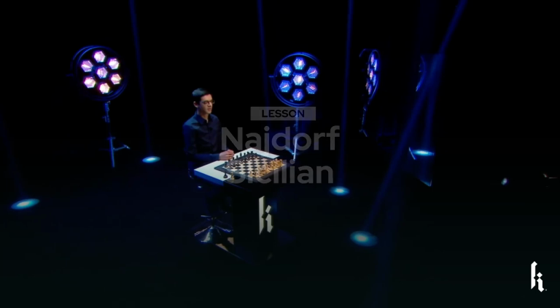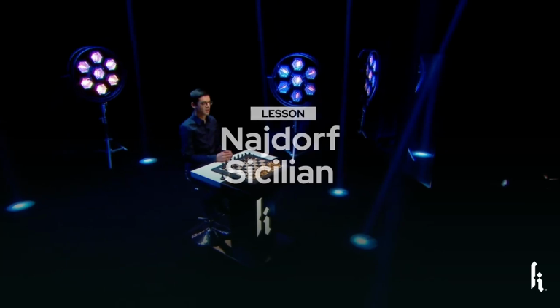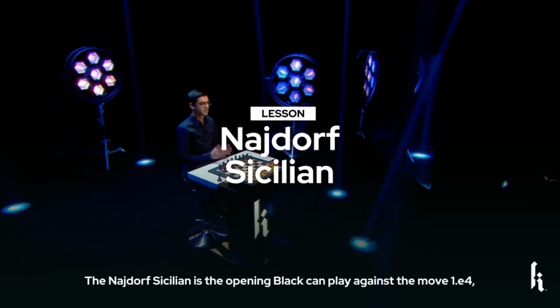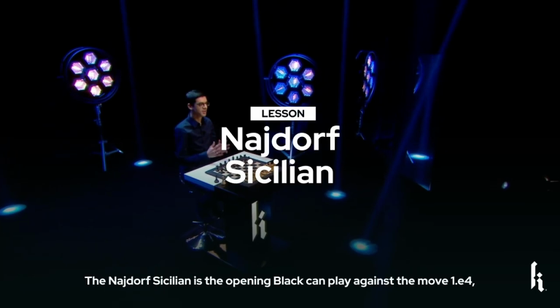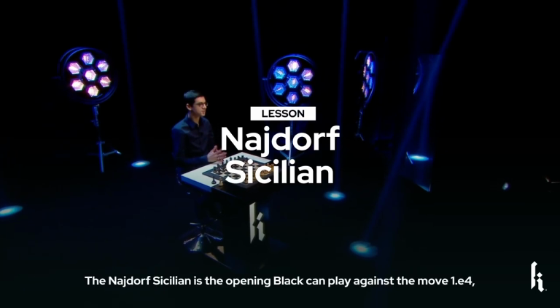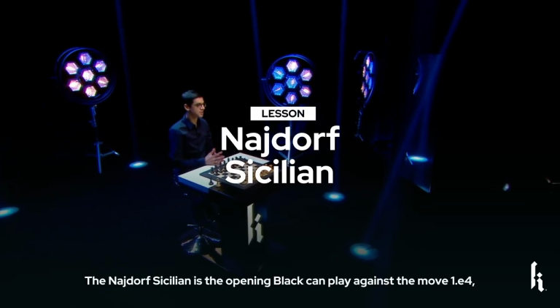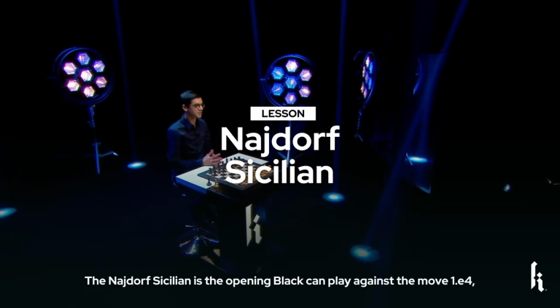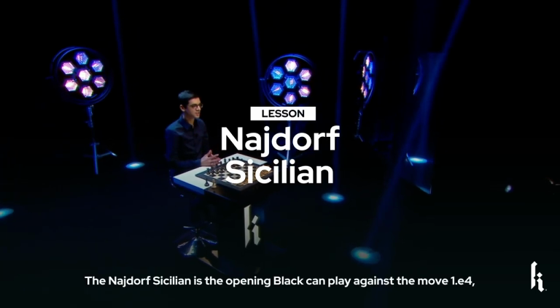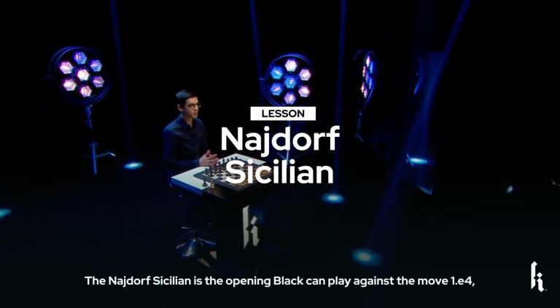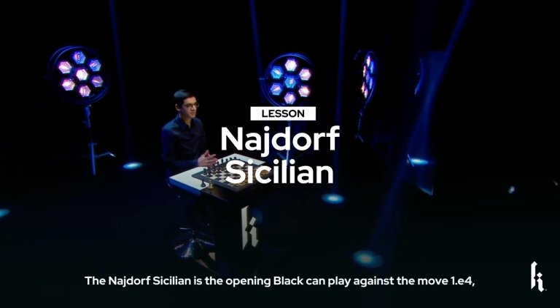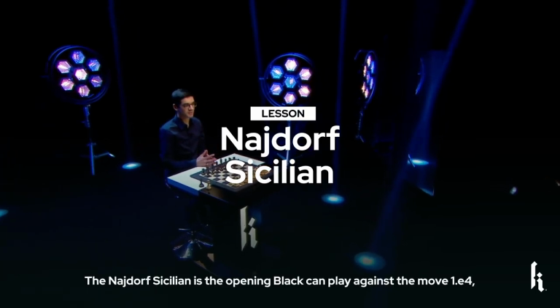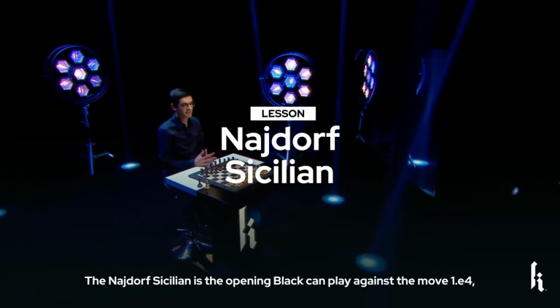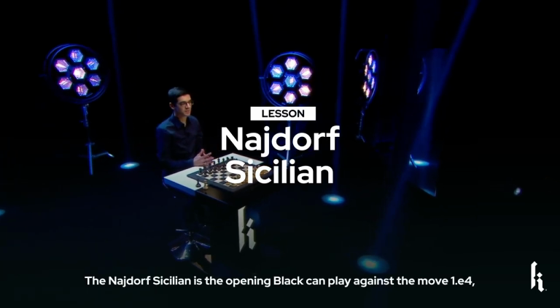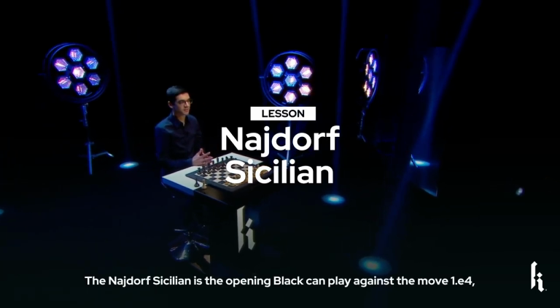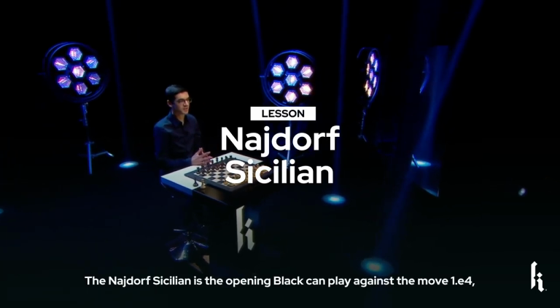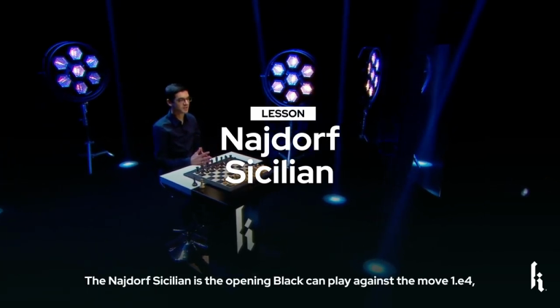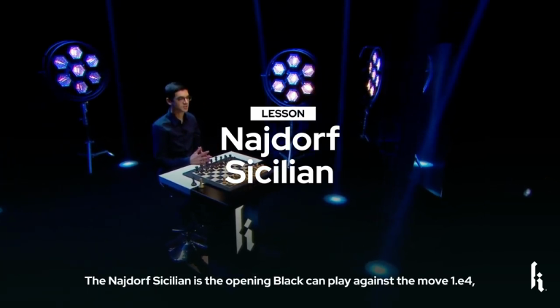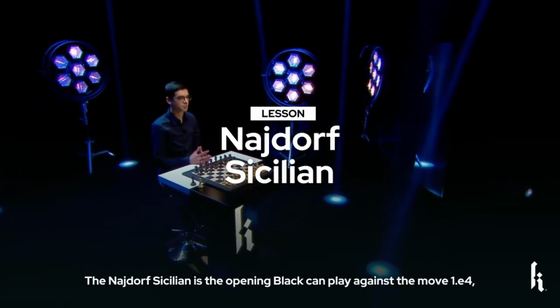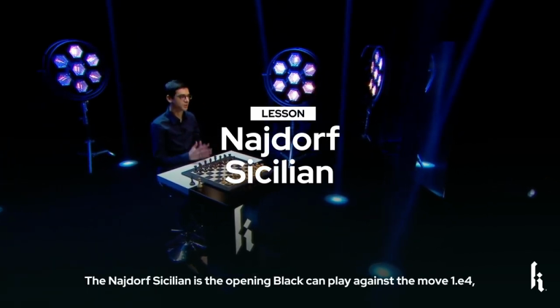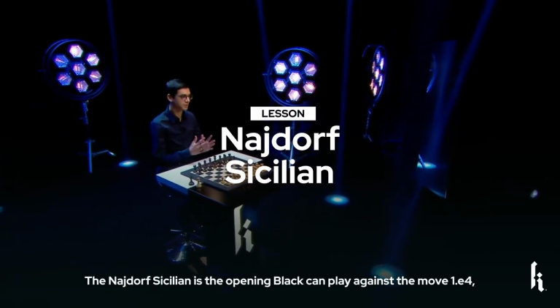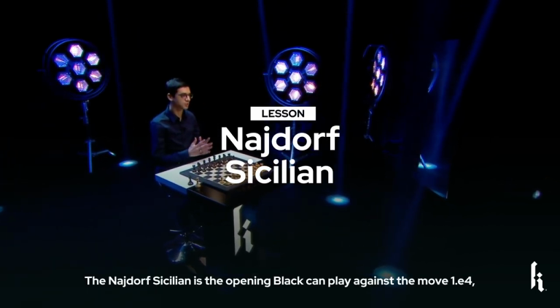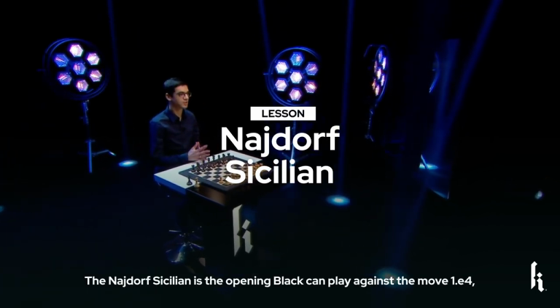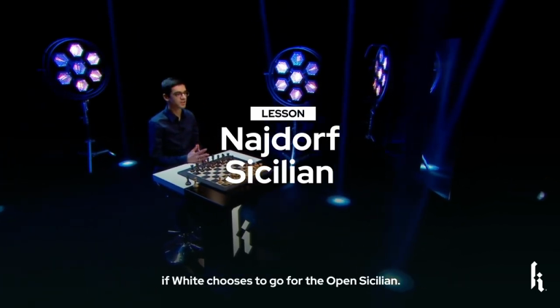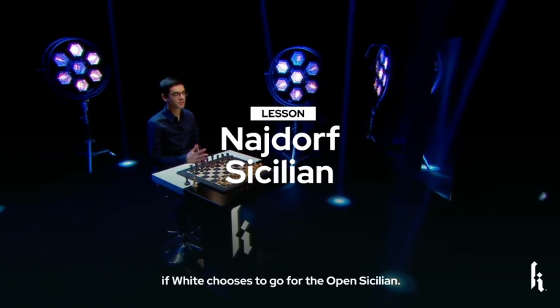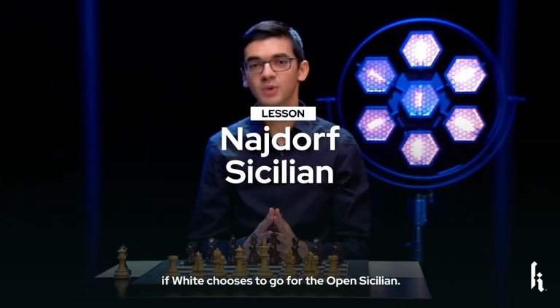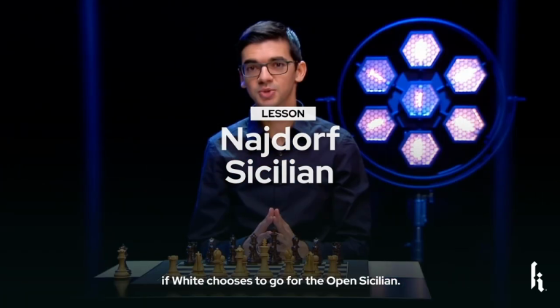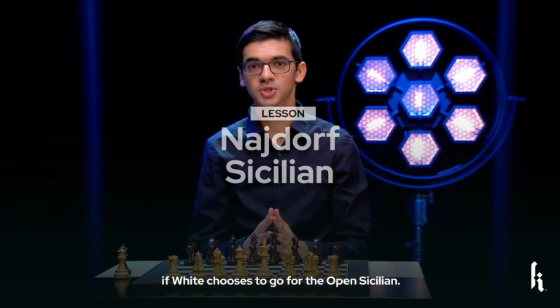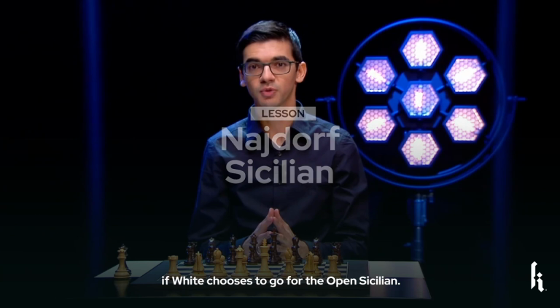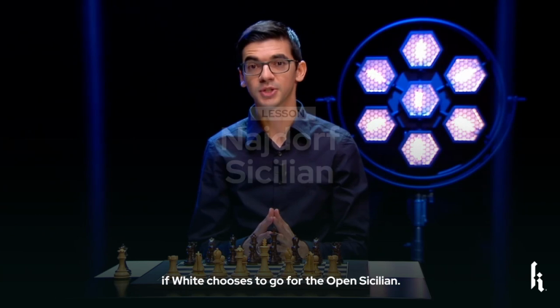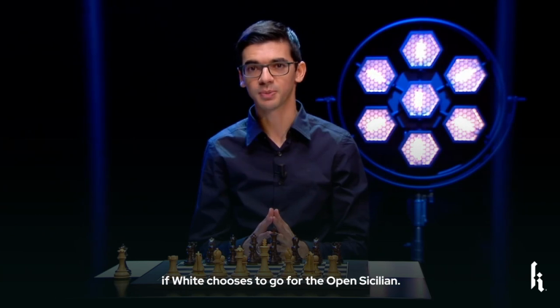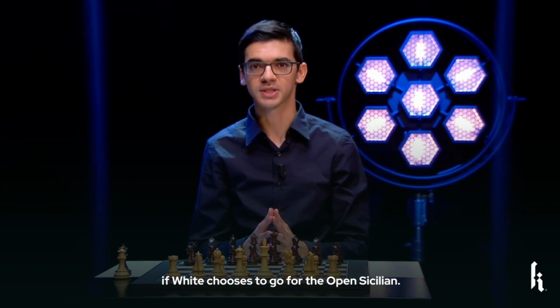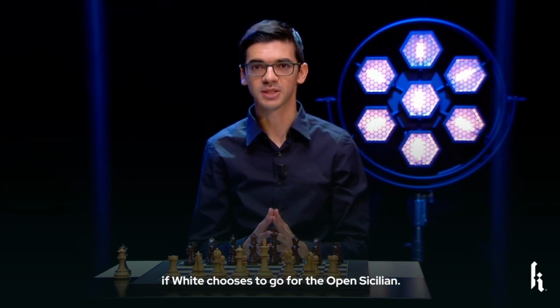The Najdorf Sicilian is the opening Black can play against the move 1.e4 if White chooses to go for the open Sicilian.